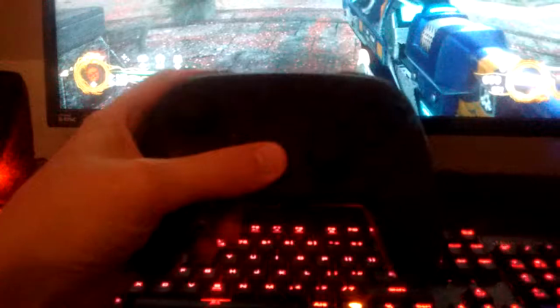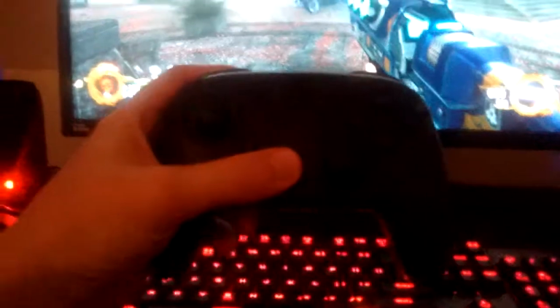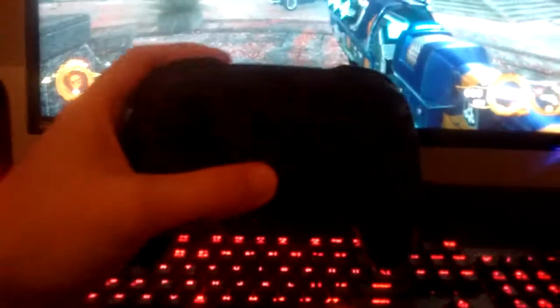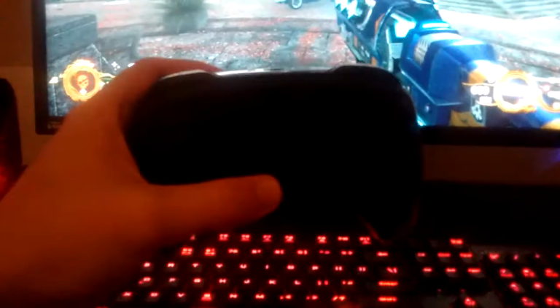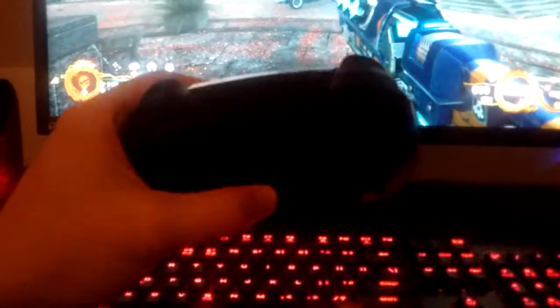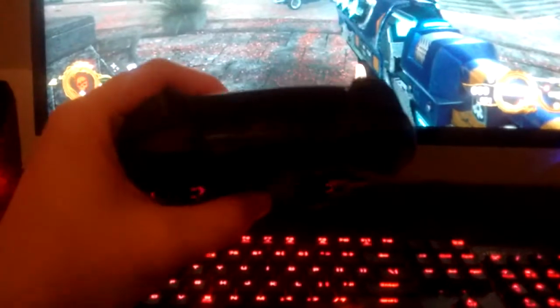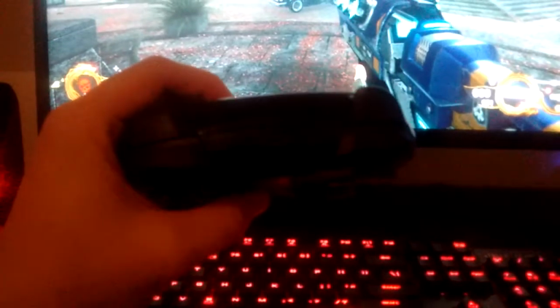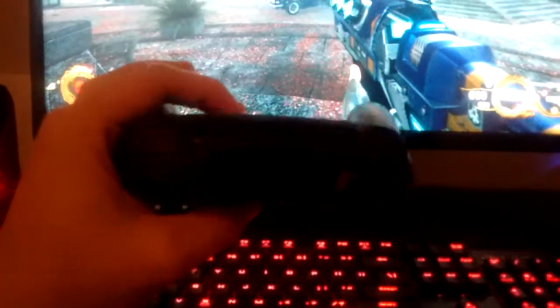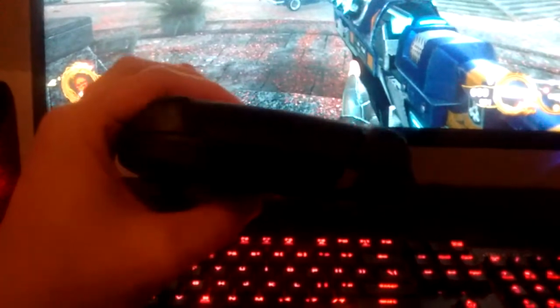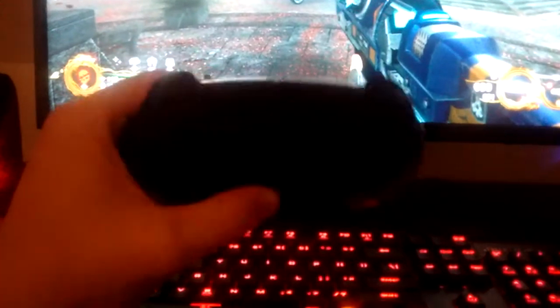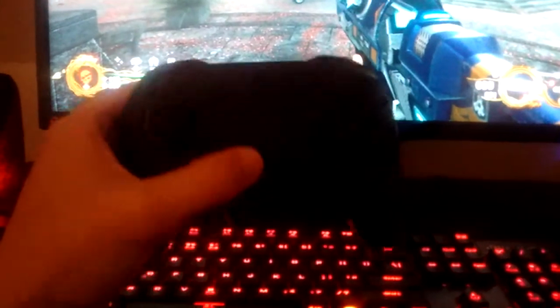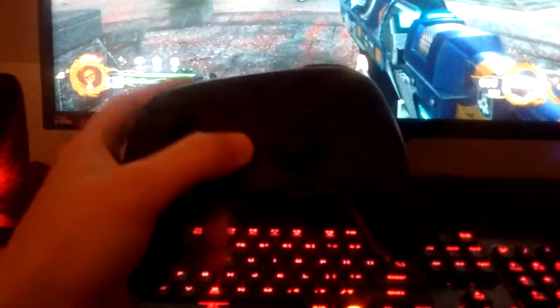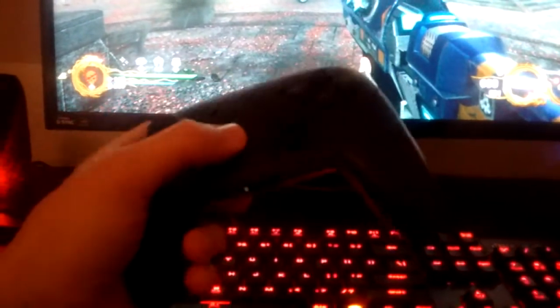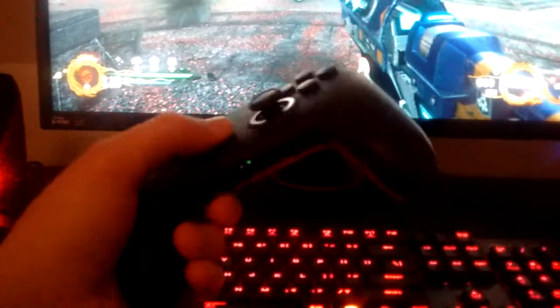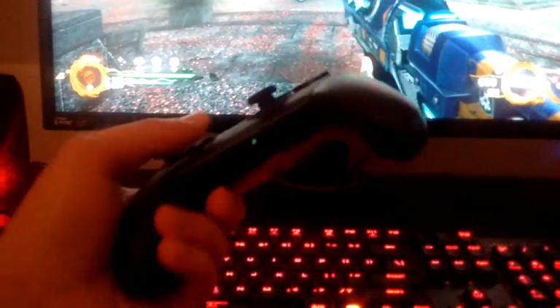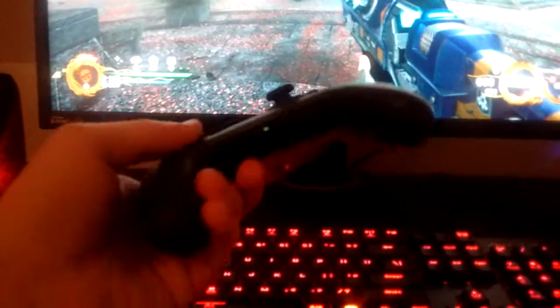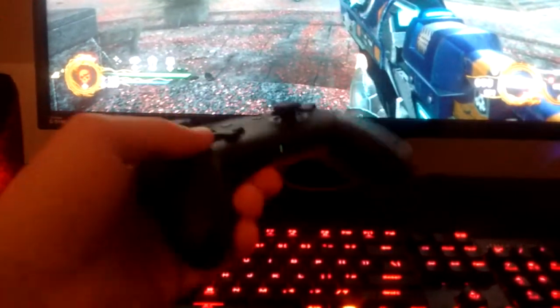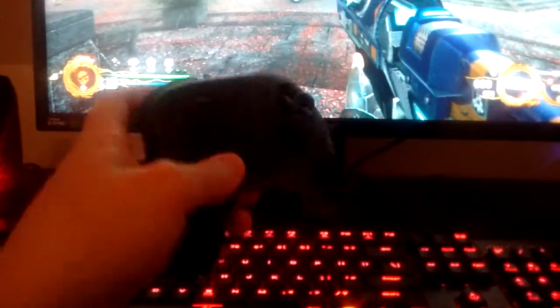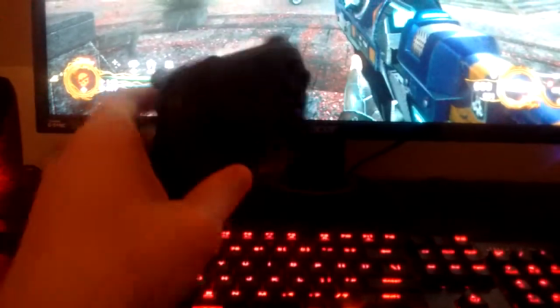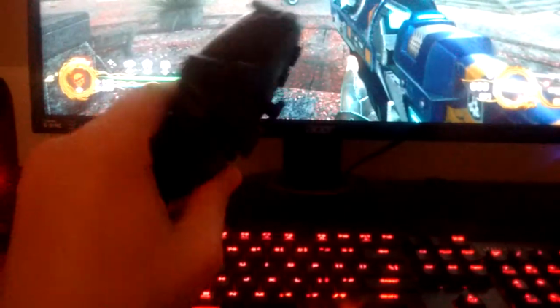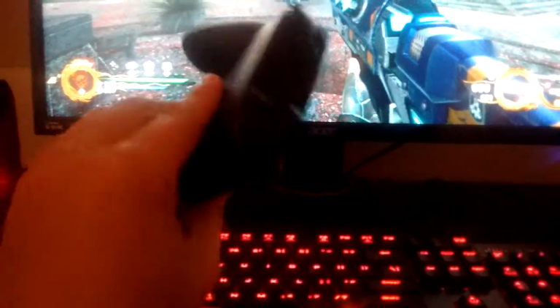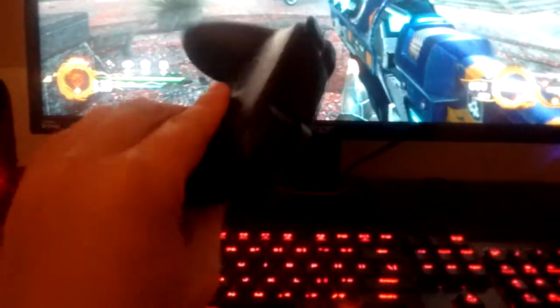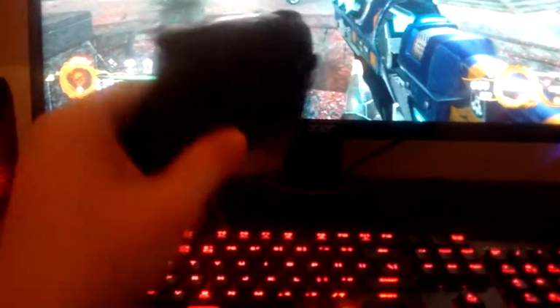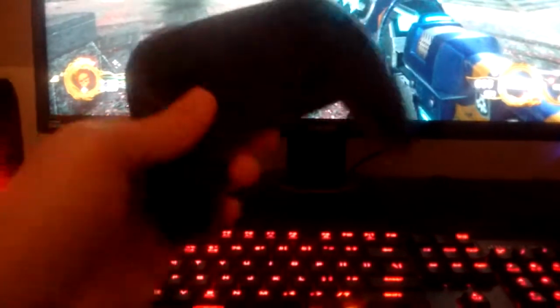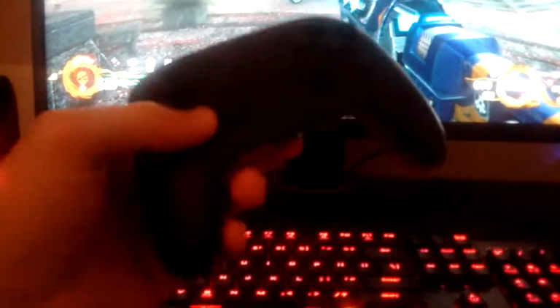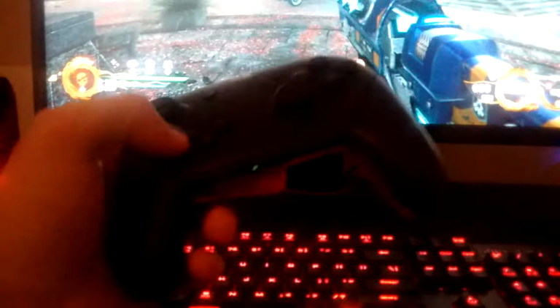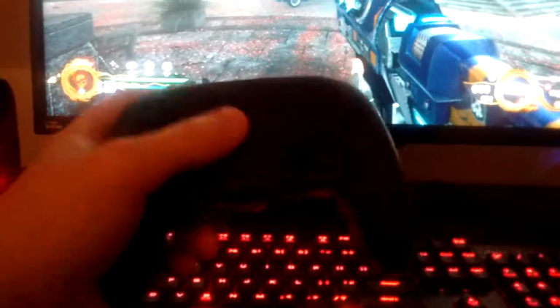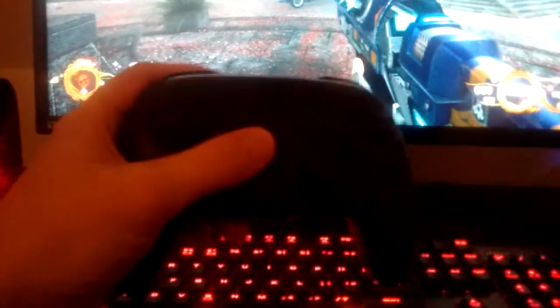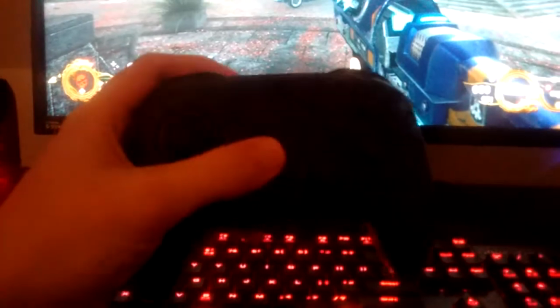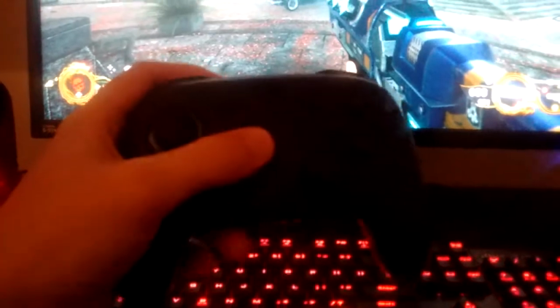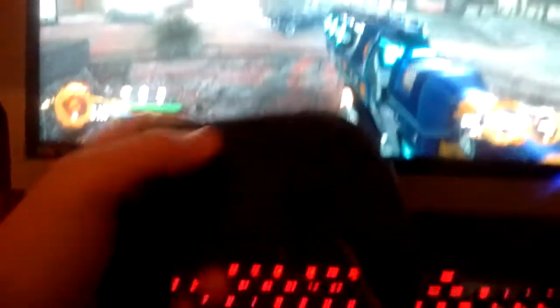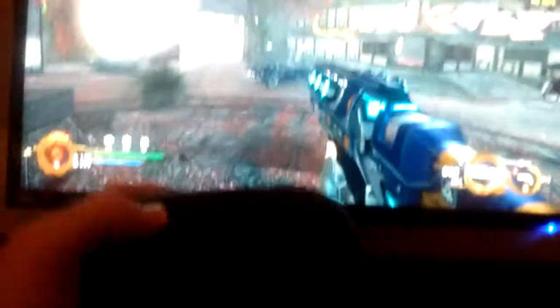Hey YouTube, this is your boy Ecogamer, and I'm going to show you how to use the Switch Pro Controller on the PC.